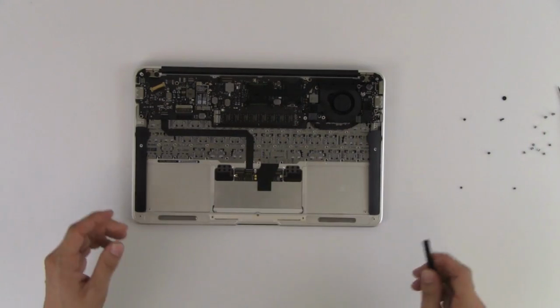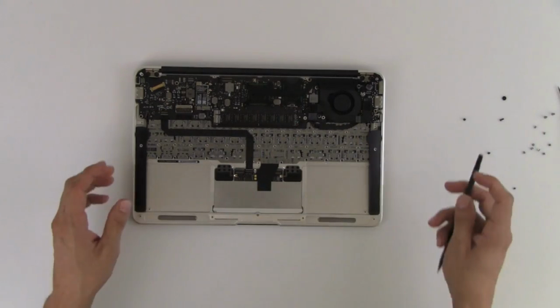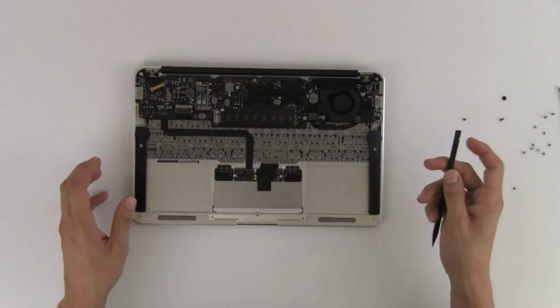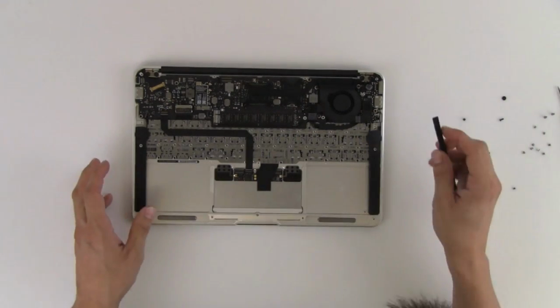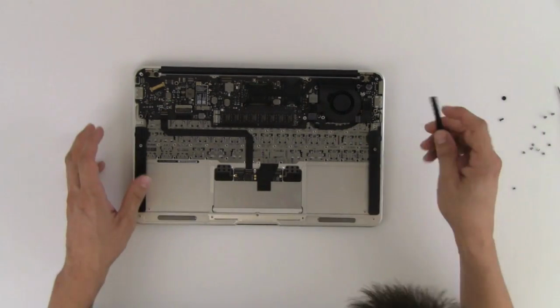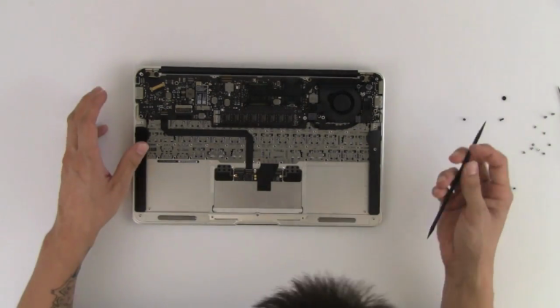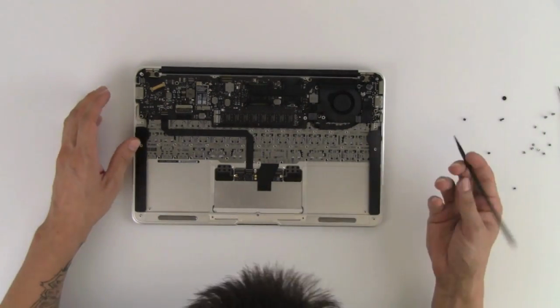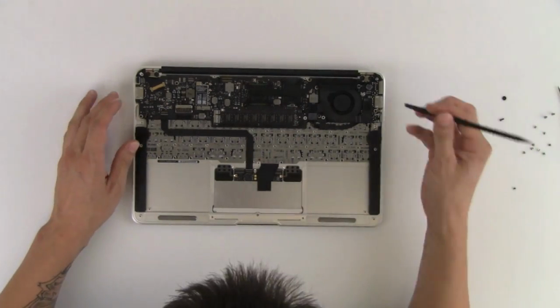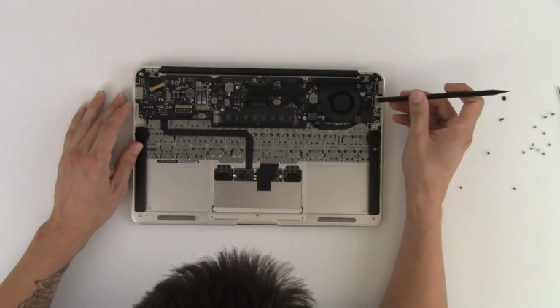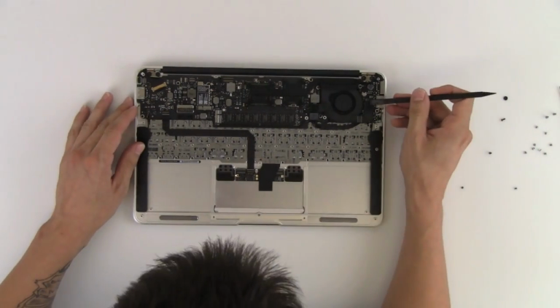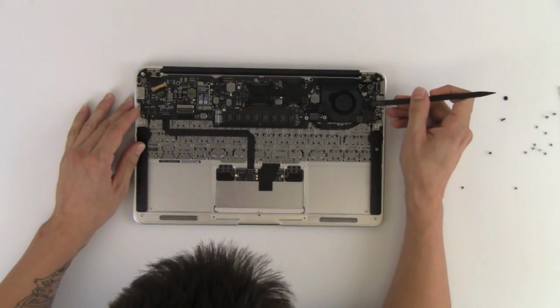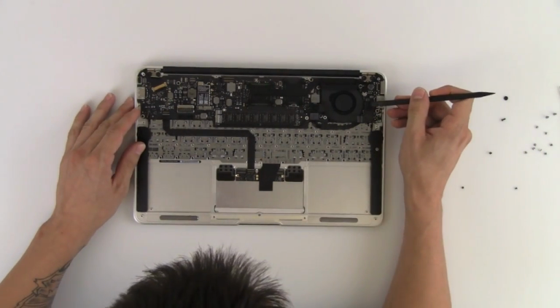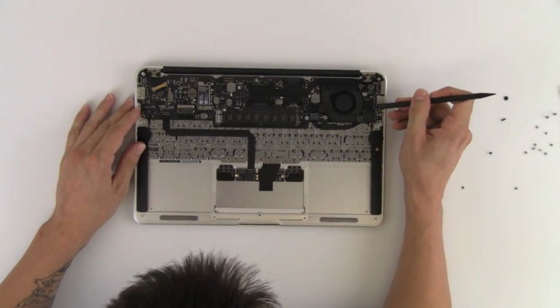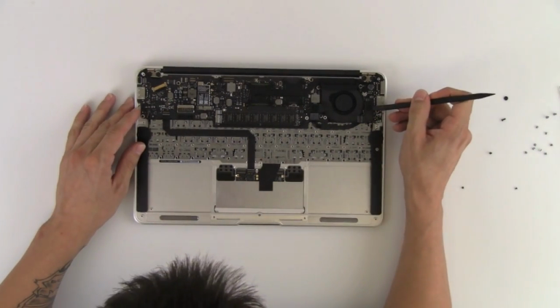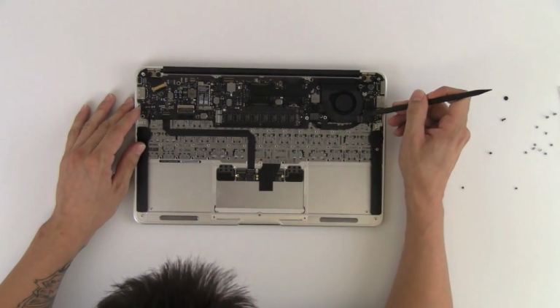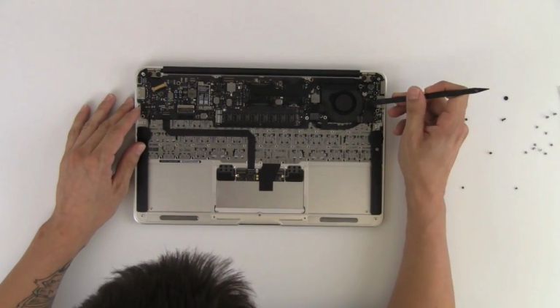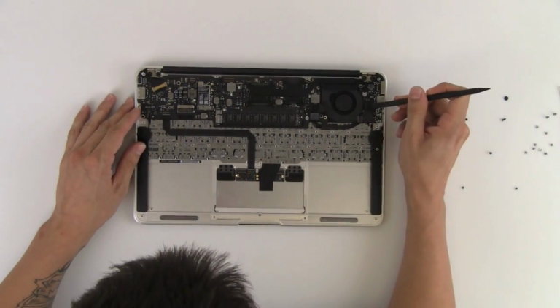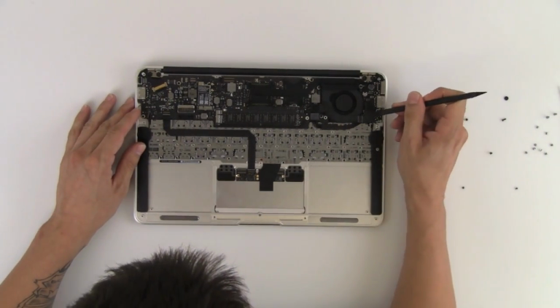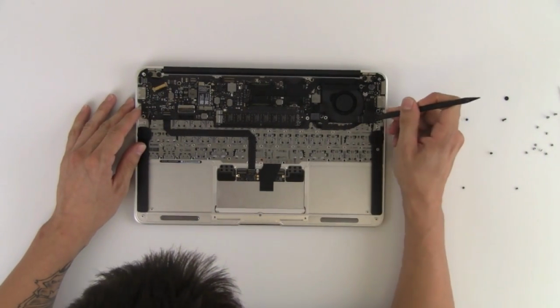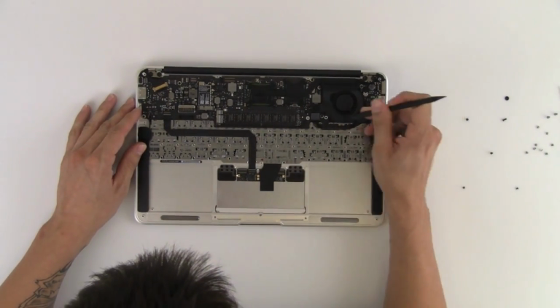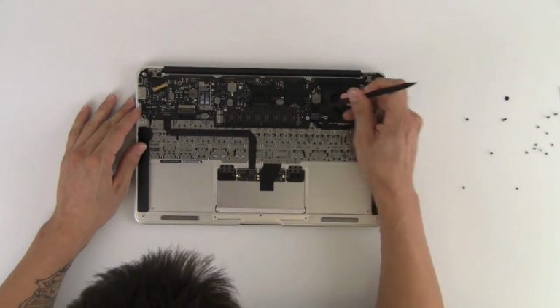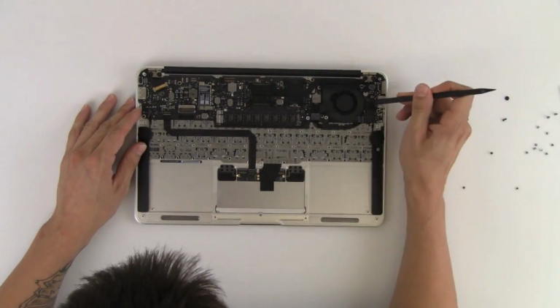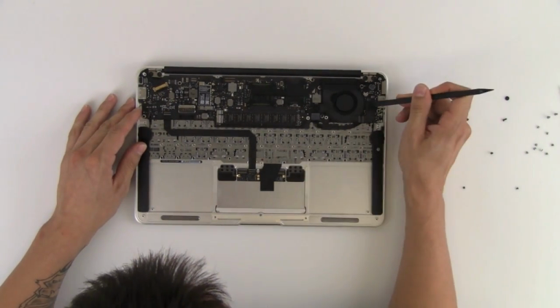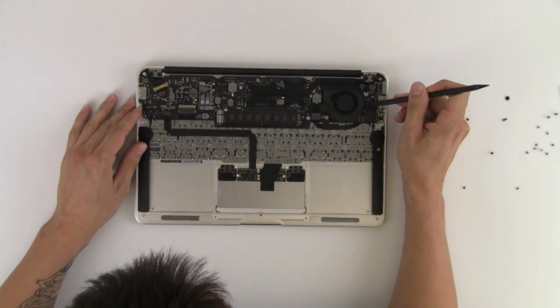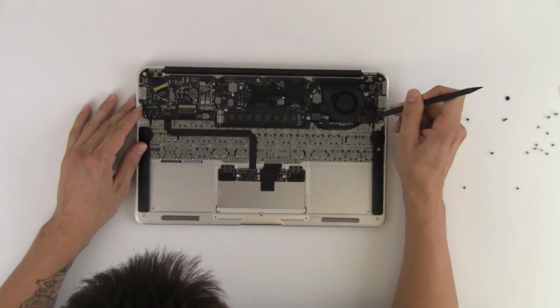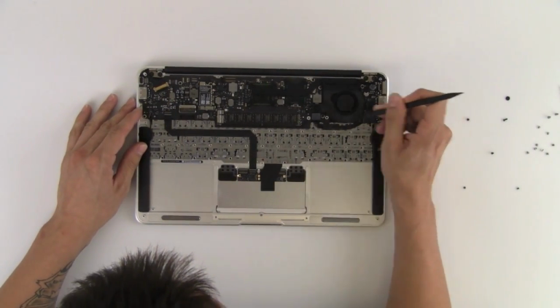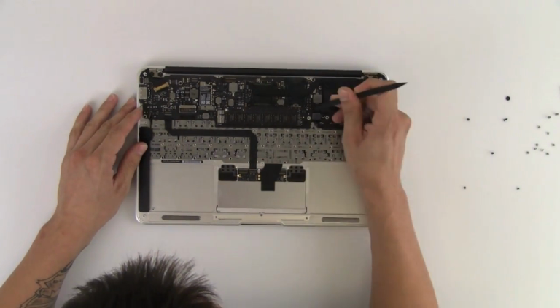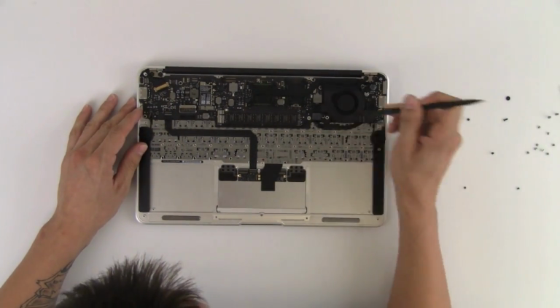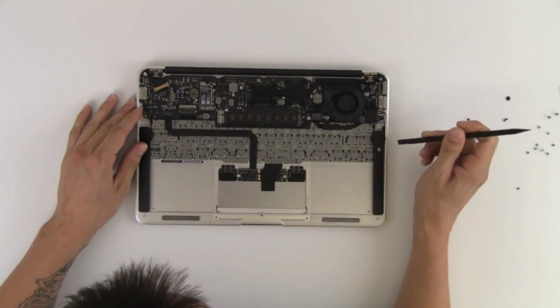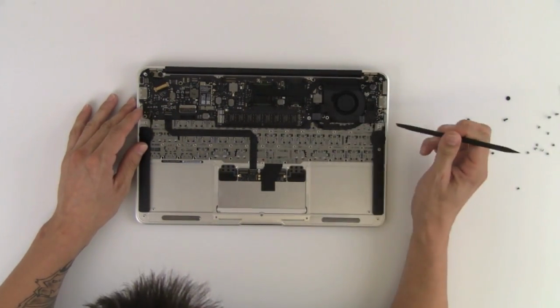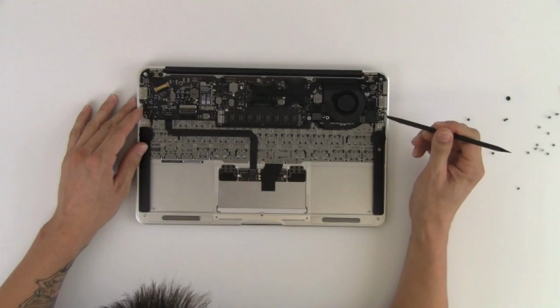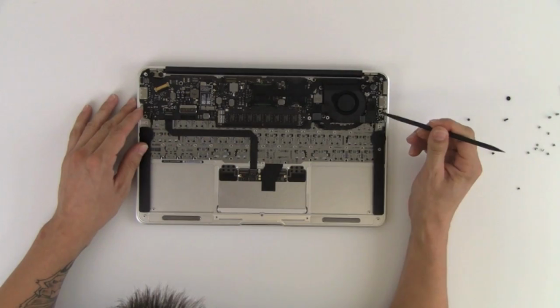Next we're going to disconnect the power cable that connects the DC board to the logic board.